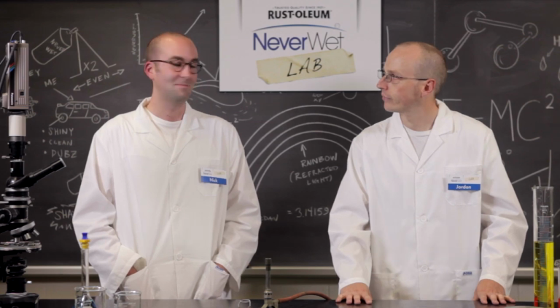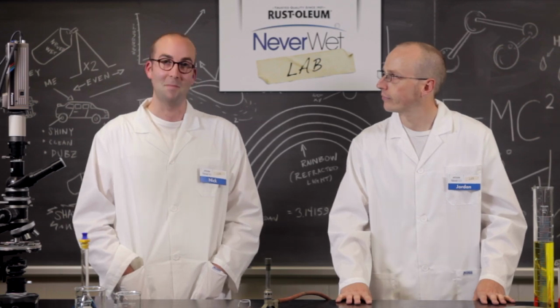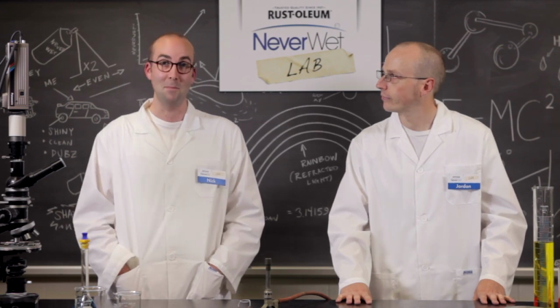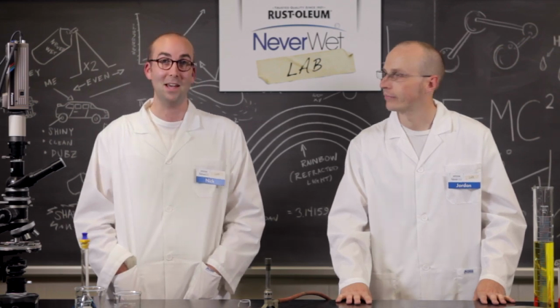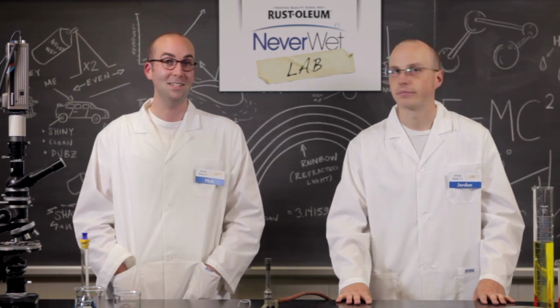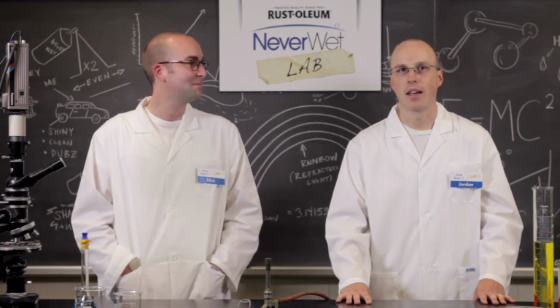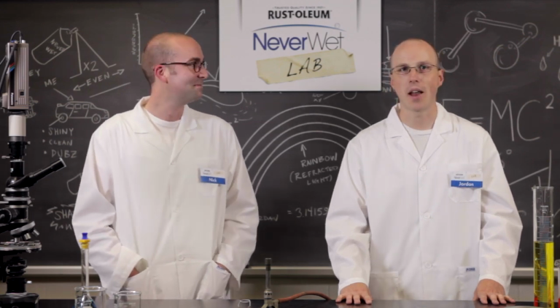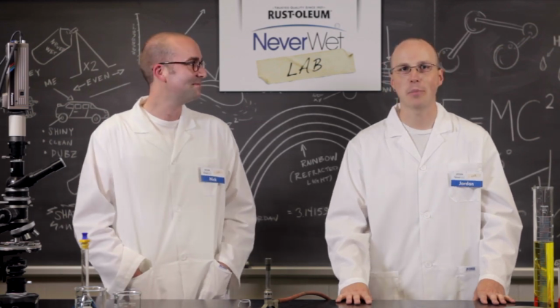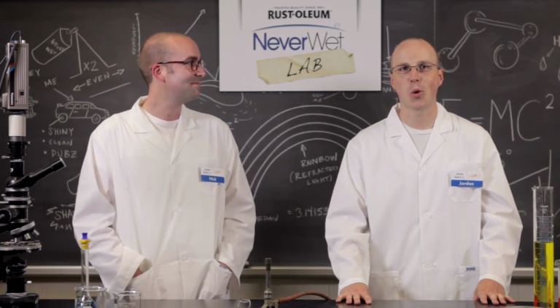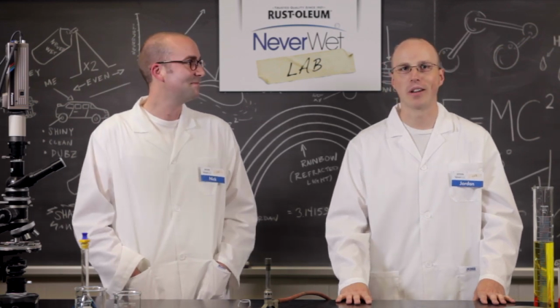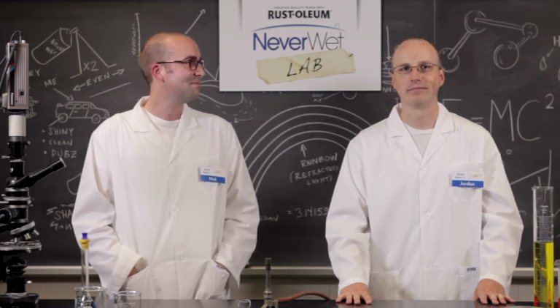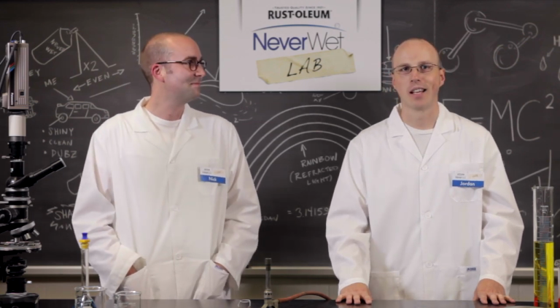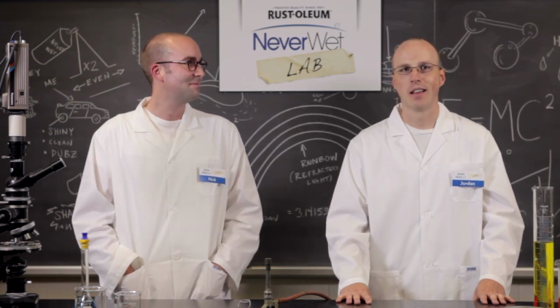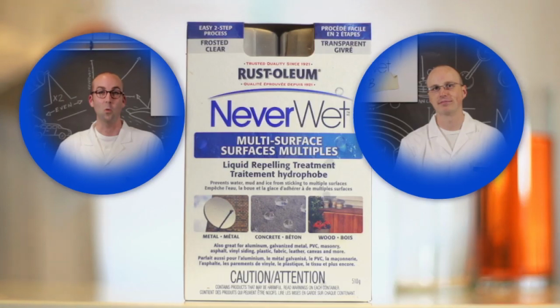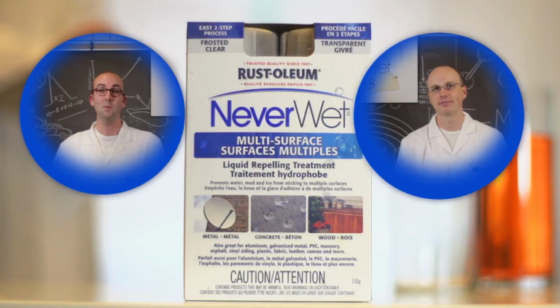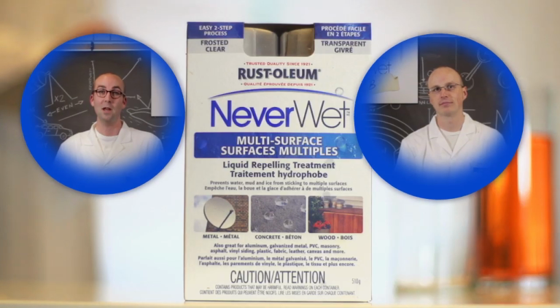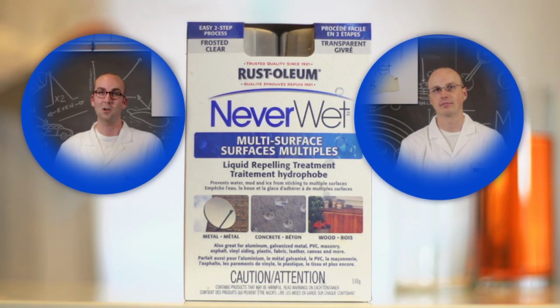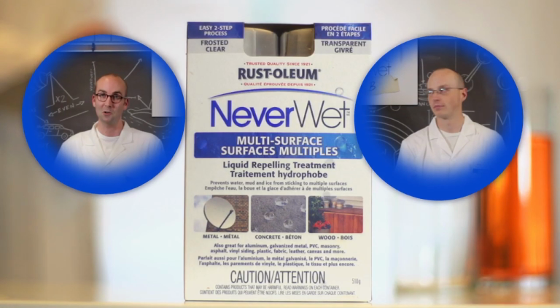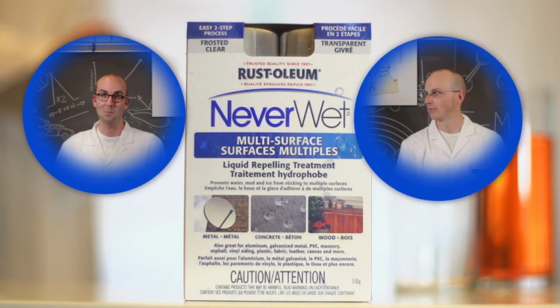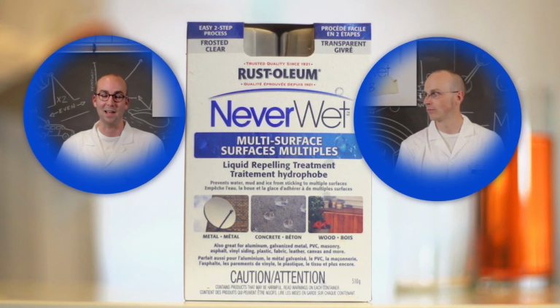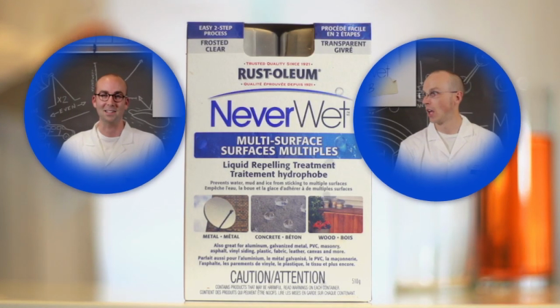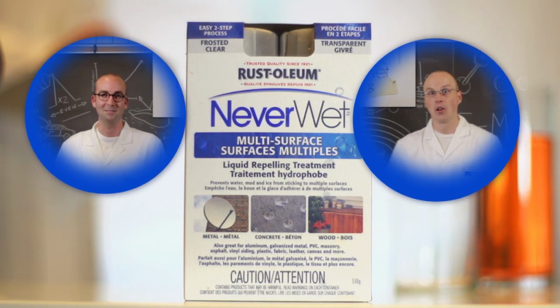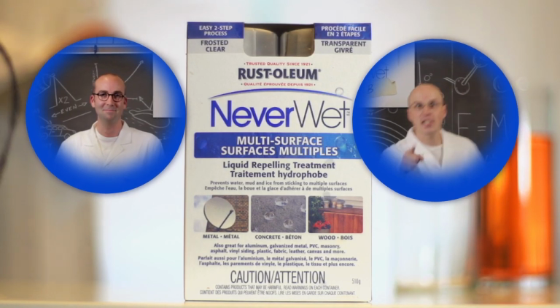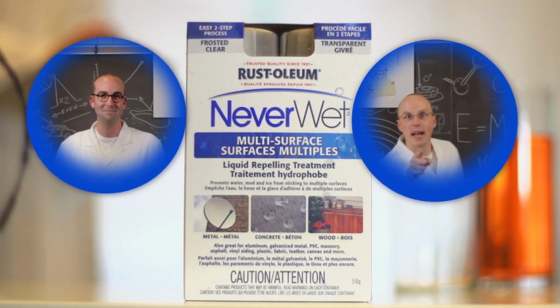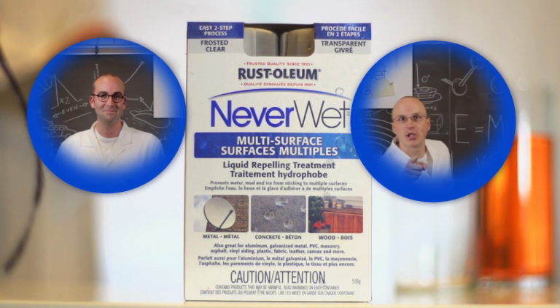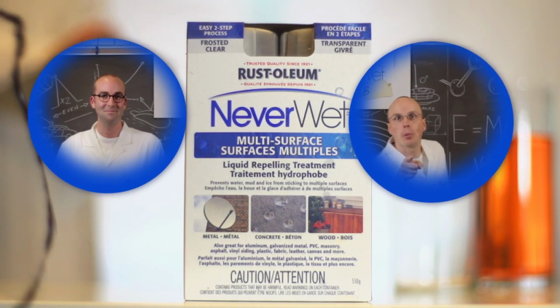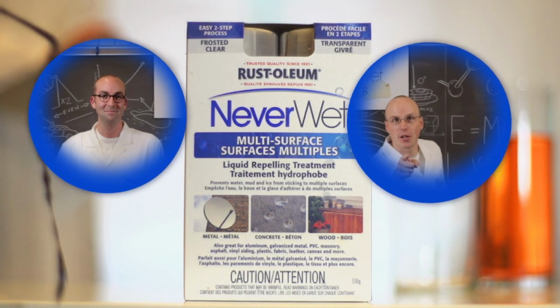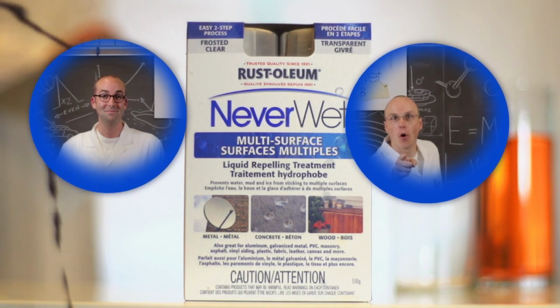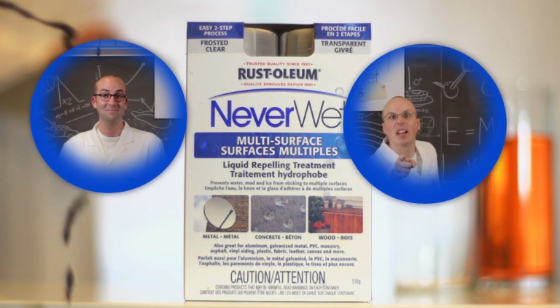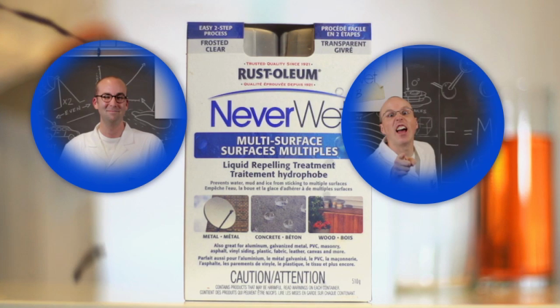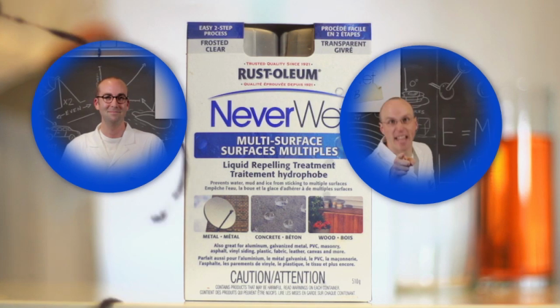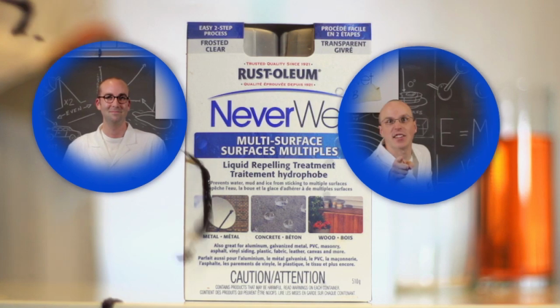I'm Nick. And I'm Jordan. Wood, metal, concrete, plastic — let's make it super hydrophobic fantastic!